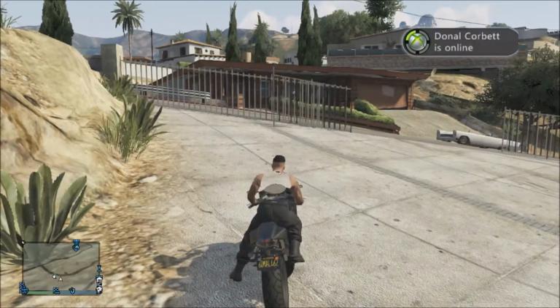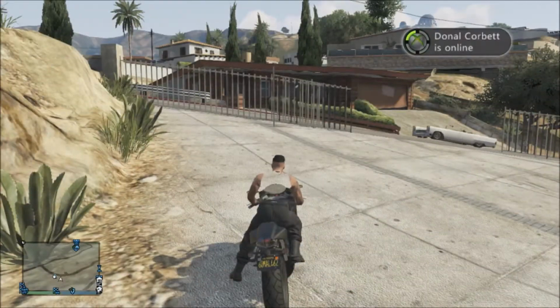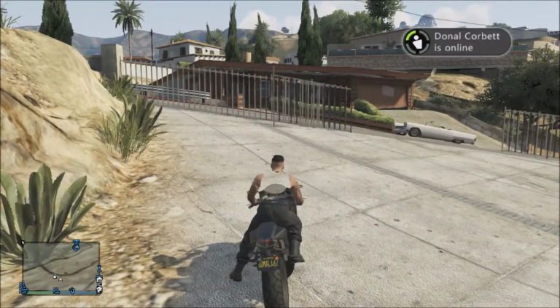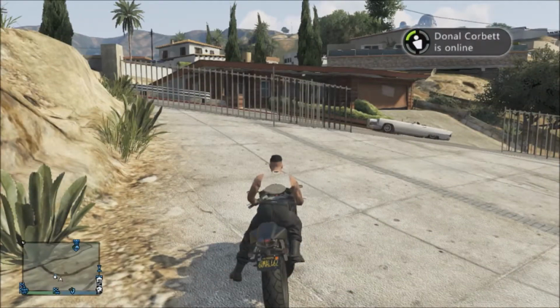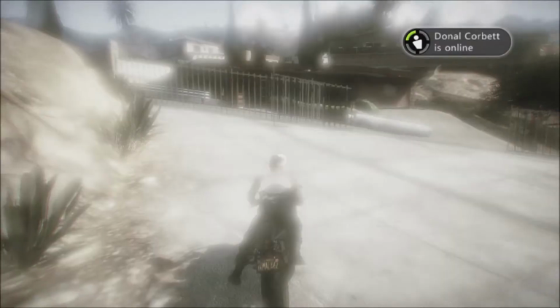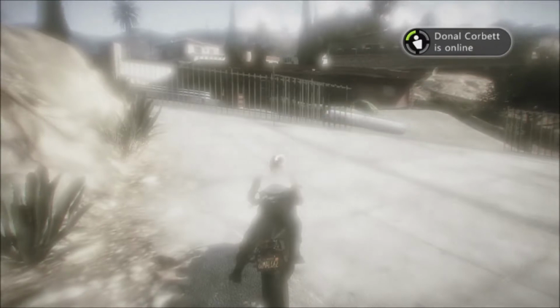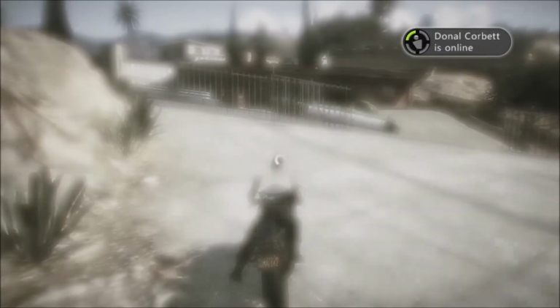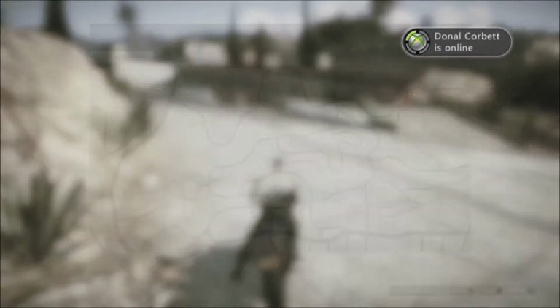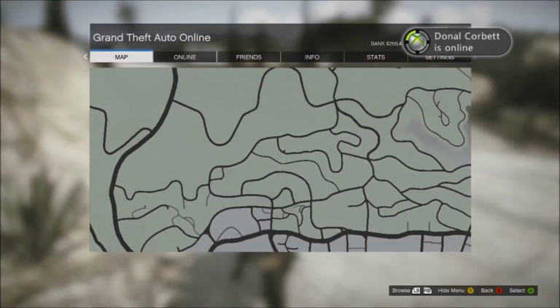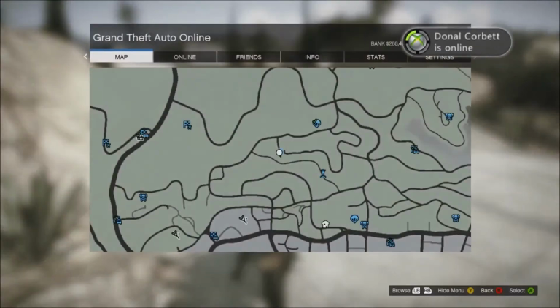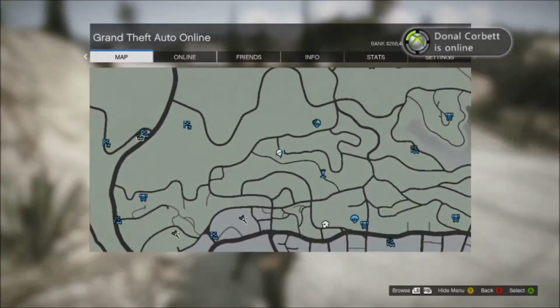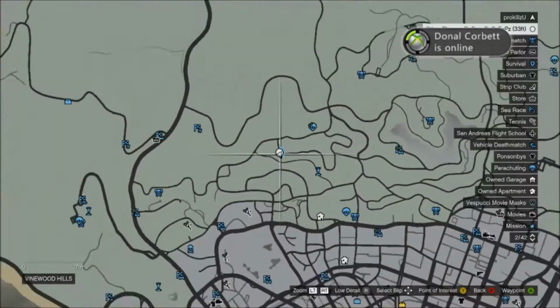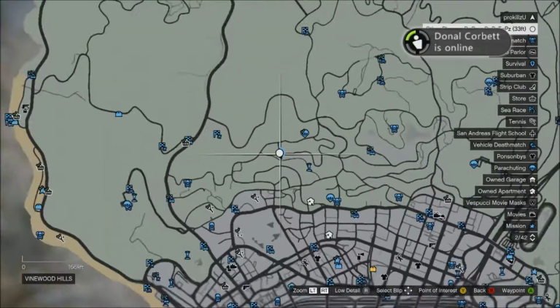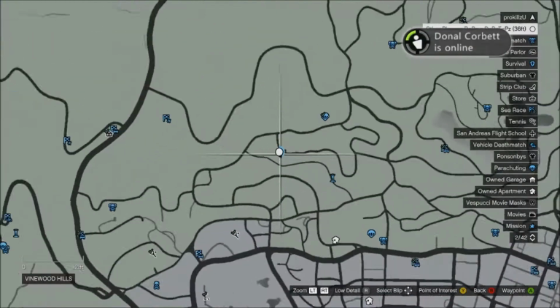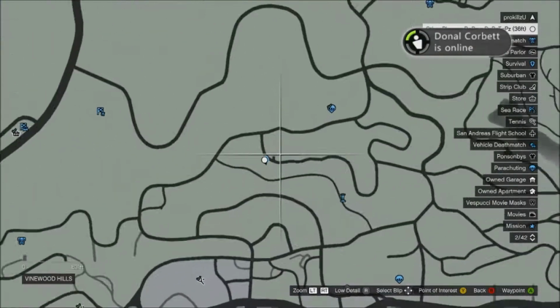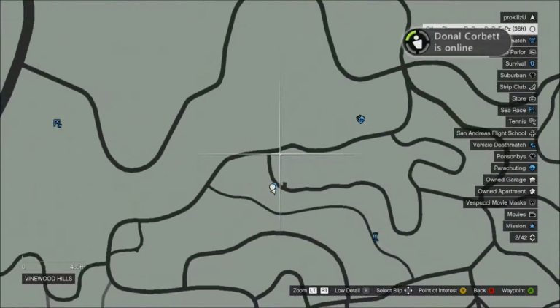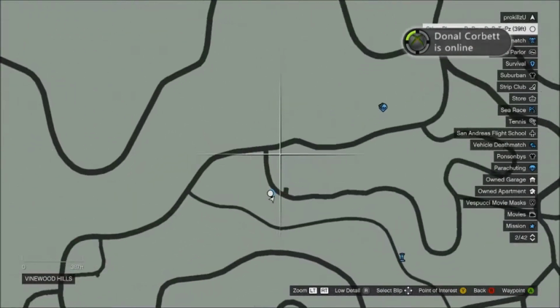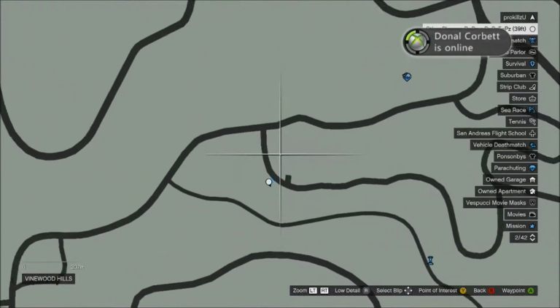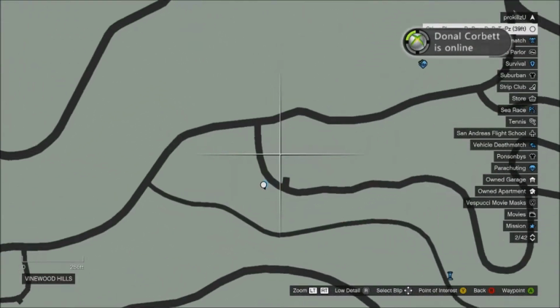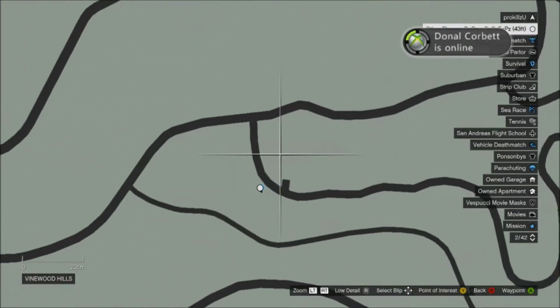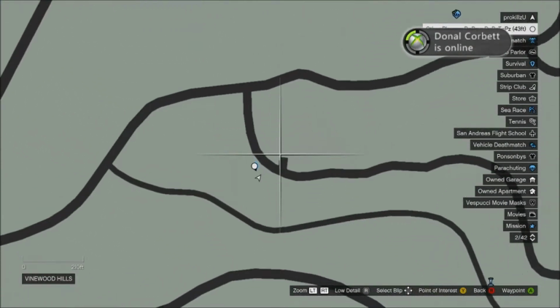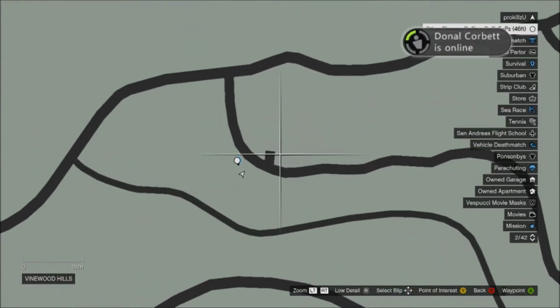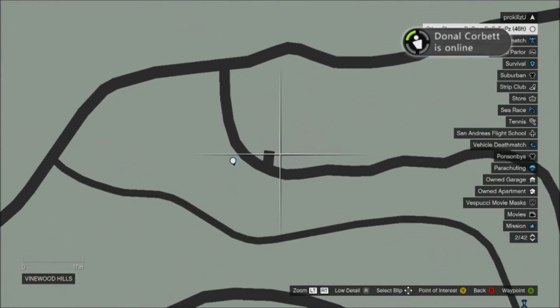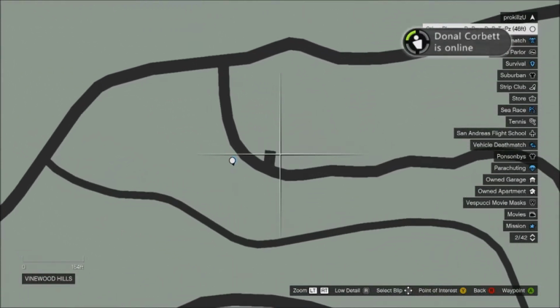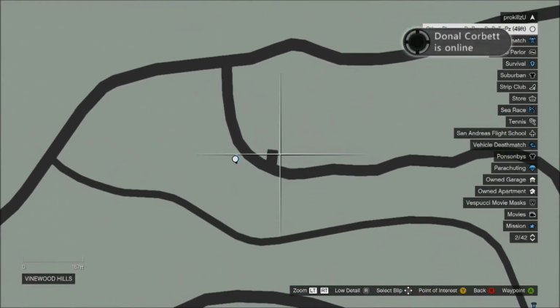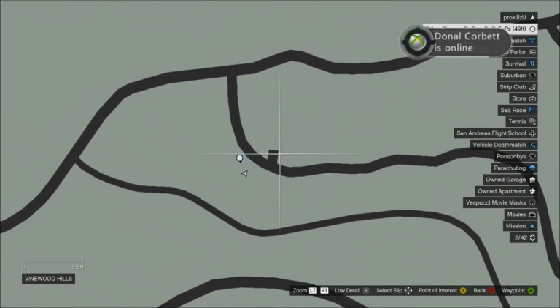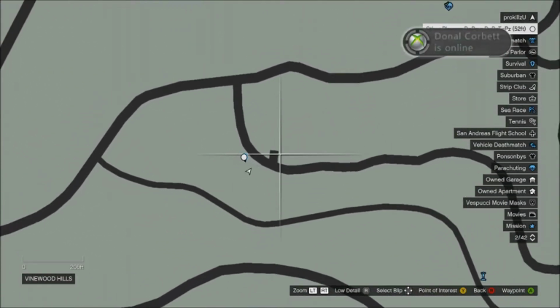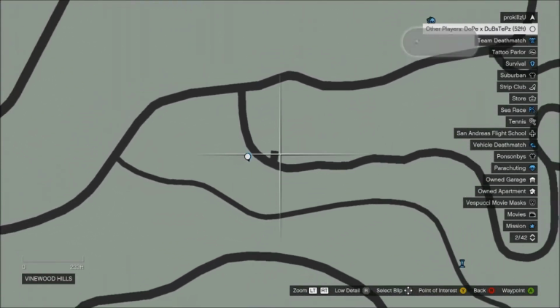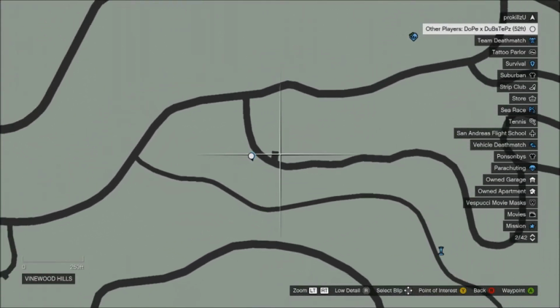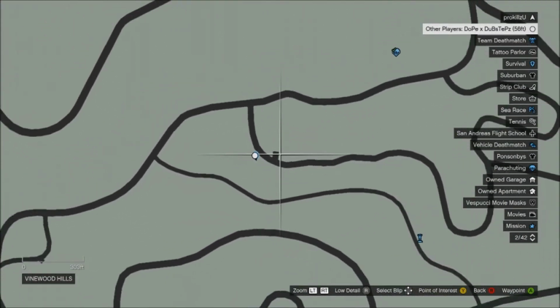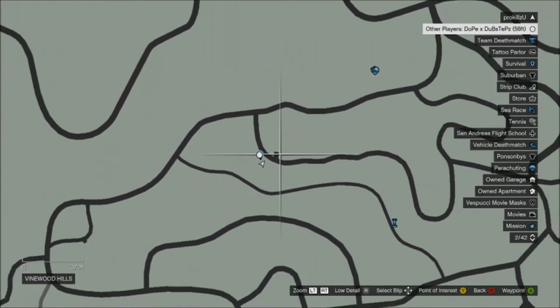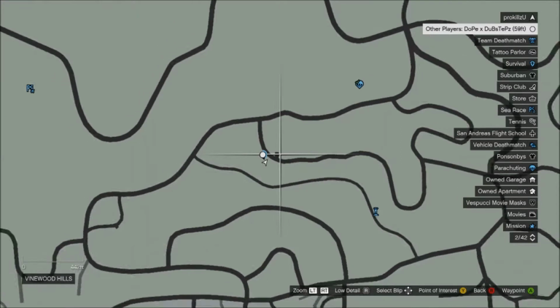The first thing you want to do is, of course, make your way to Martin Madrazo's house. If you're unaware of where that is, he's right here on the map where I'm showing you now.